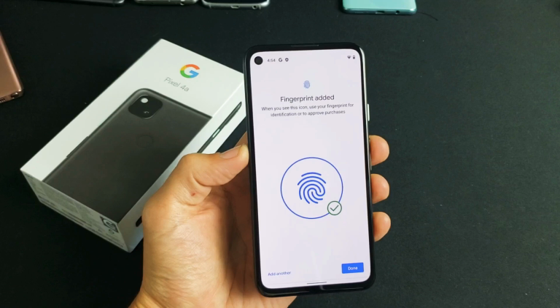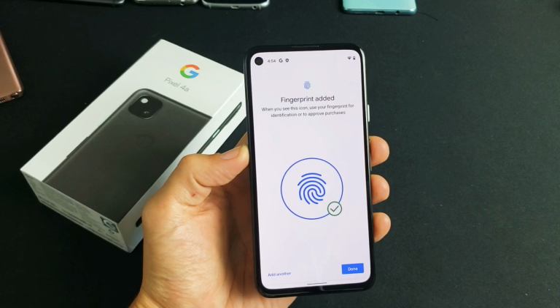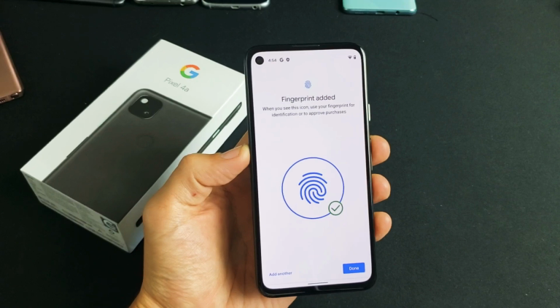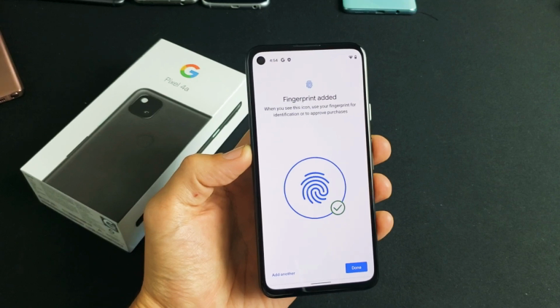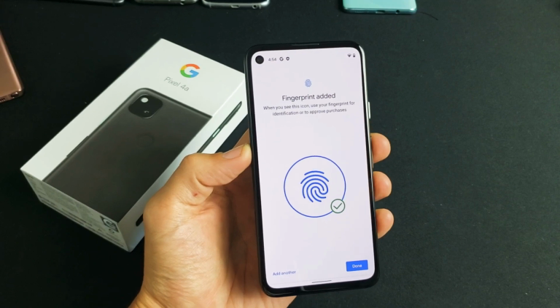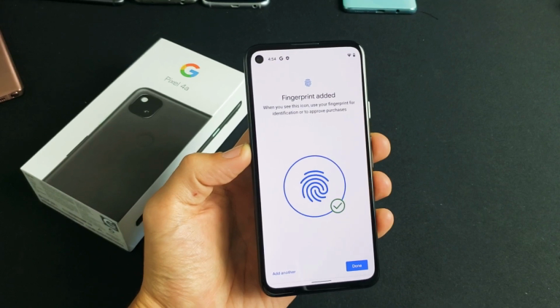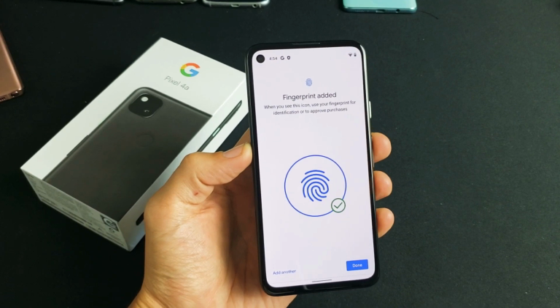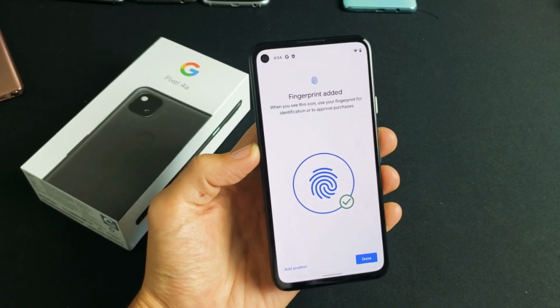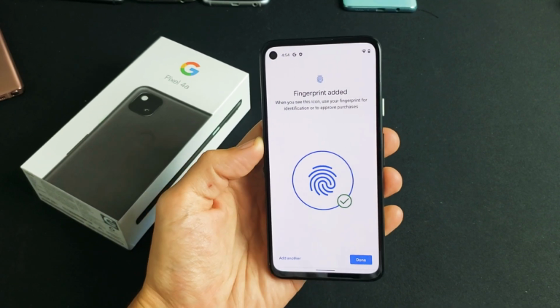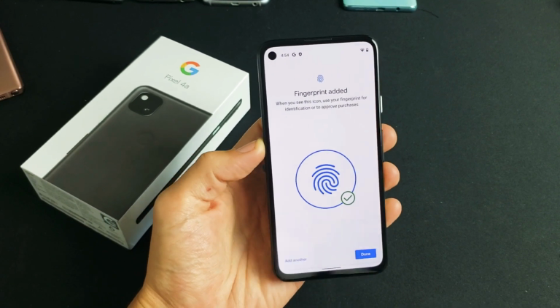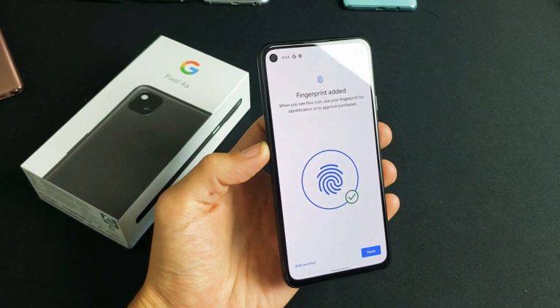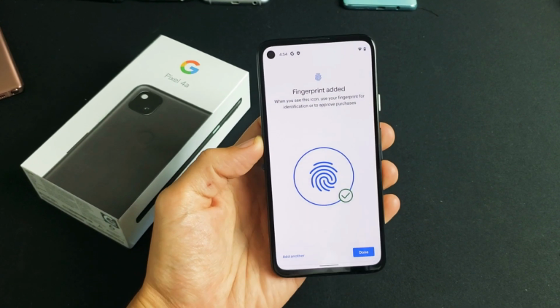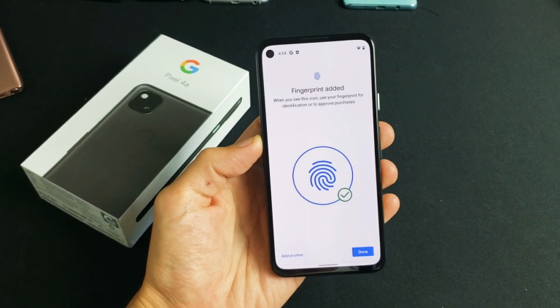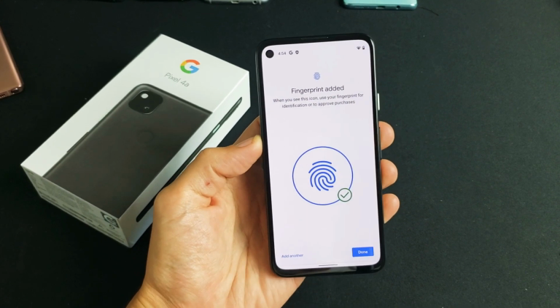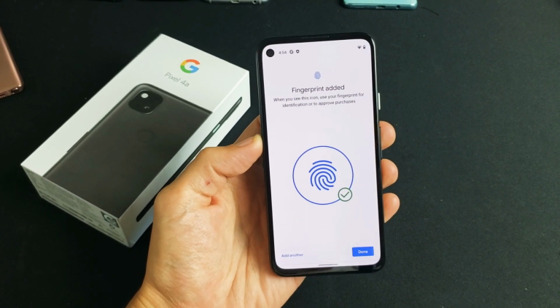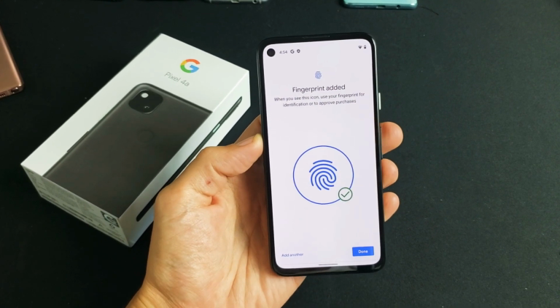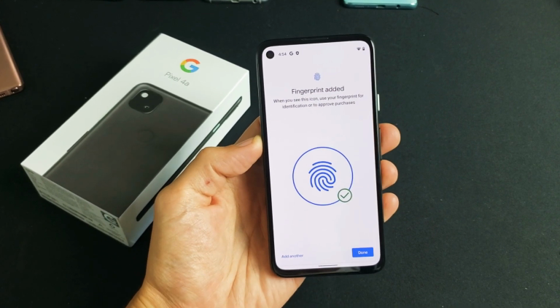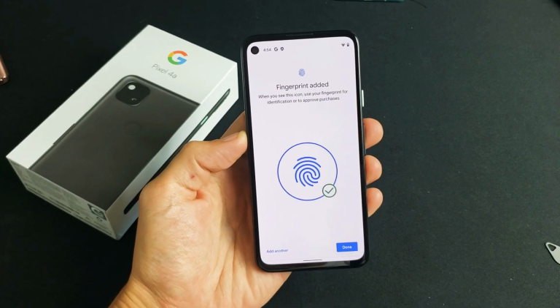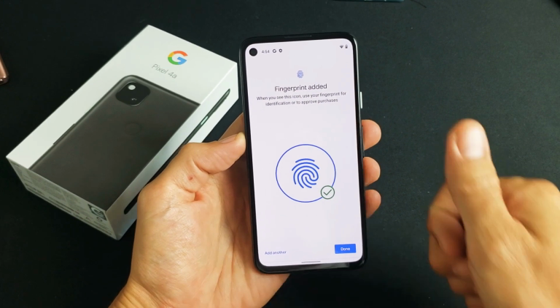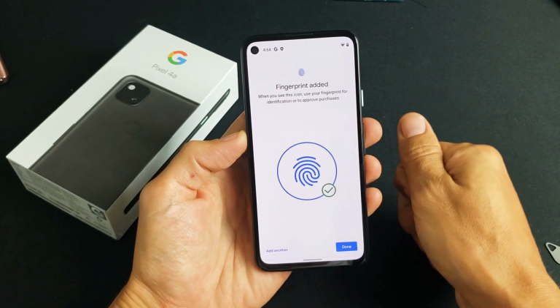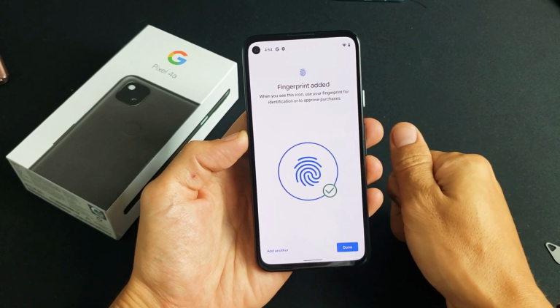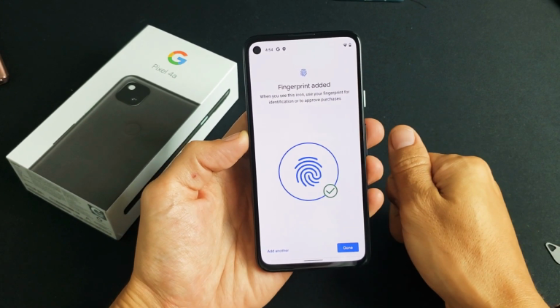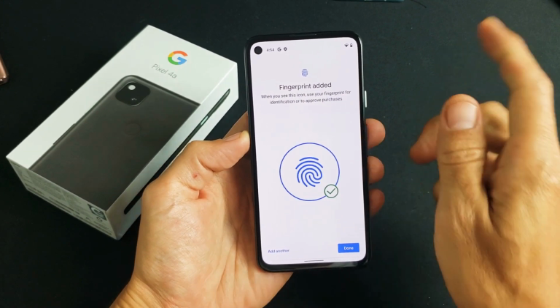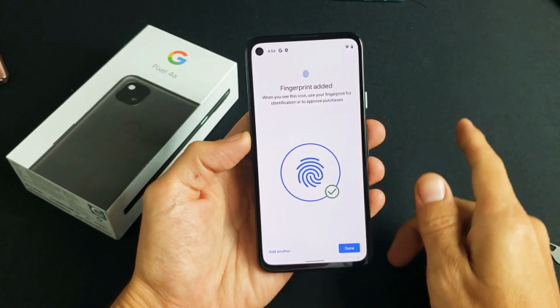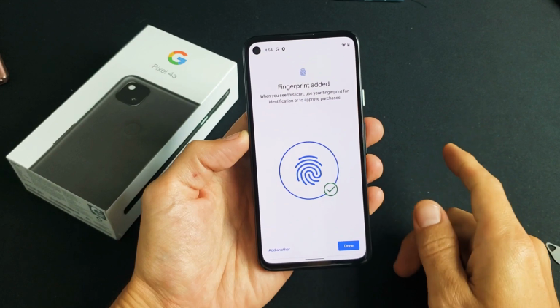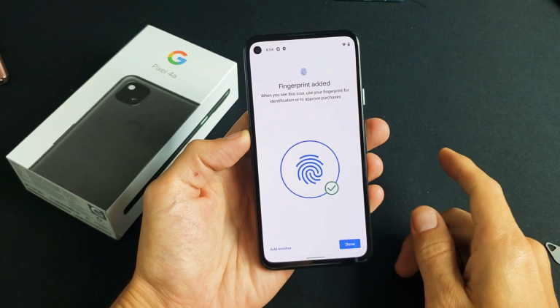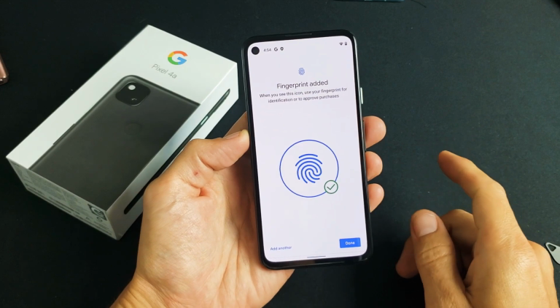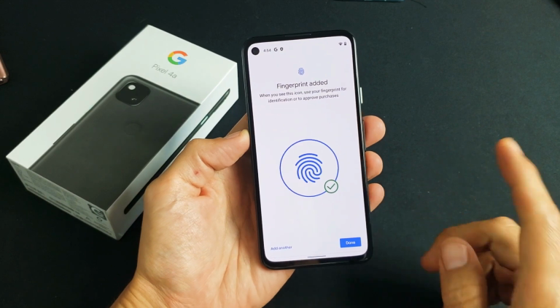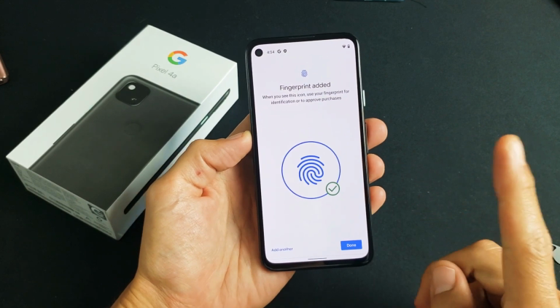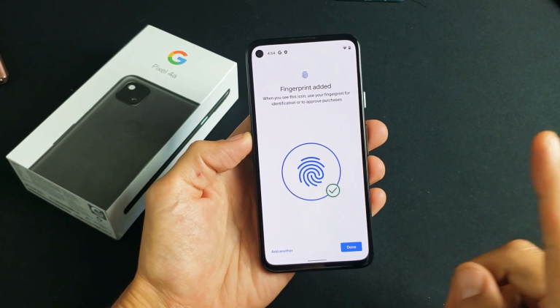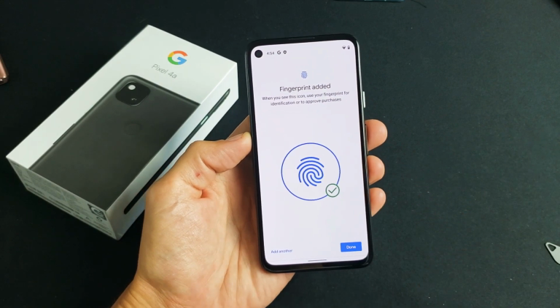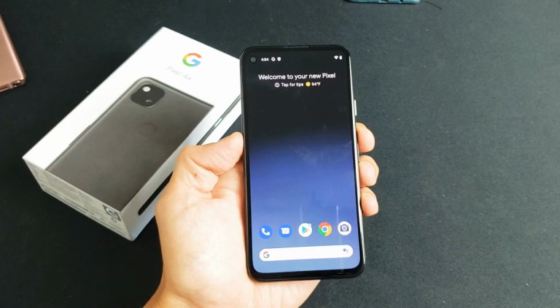I have a Google Pixel 4a here. I'm going to show you how to add a fingerprint as your password. Very, very simple.